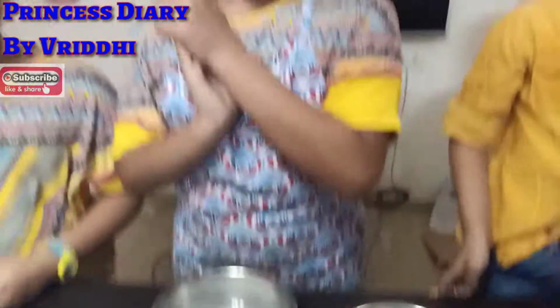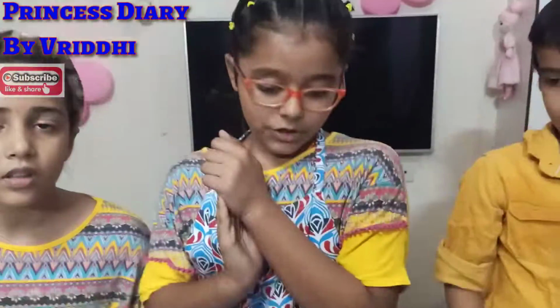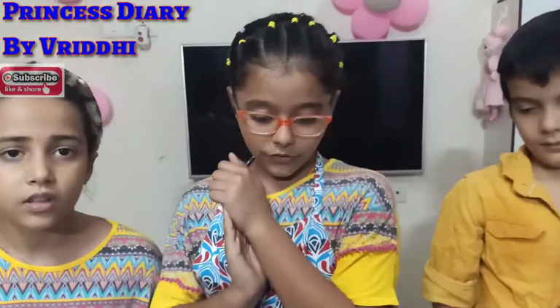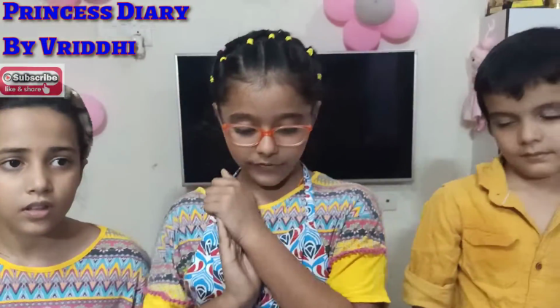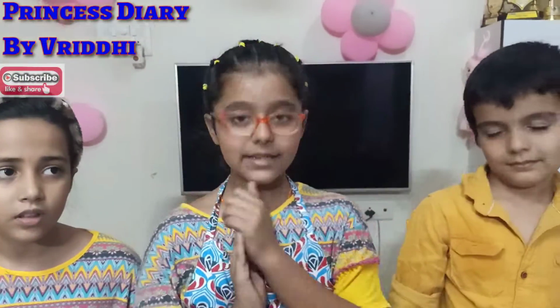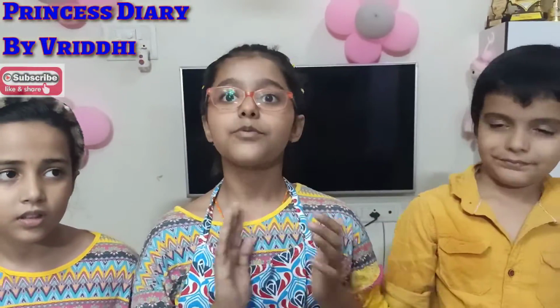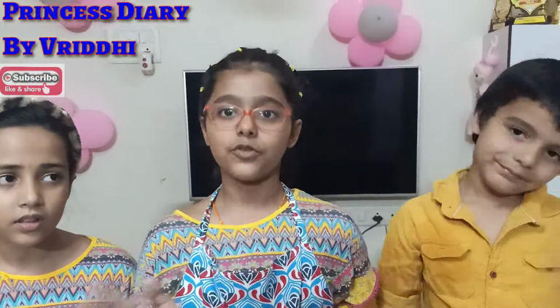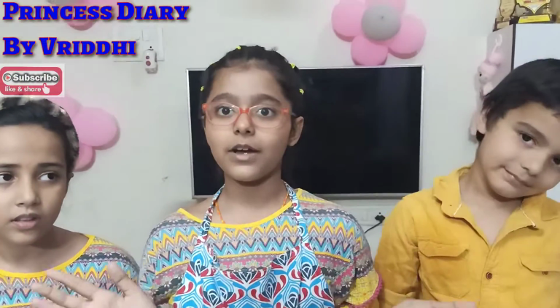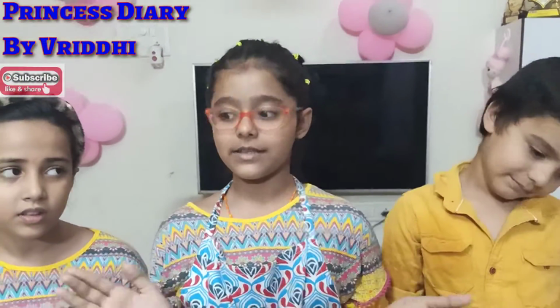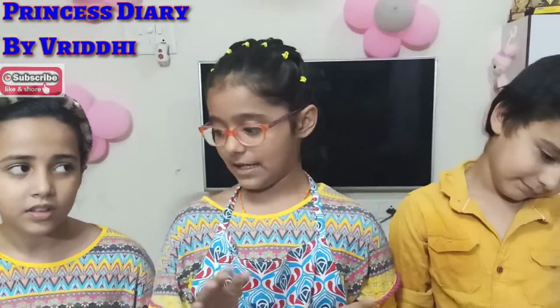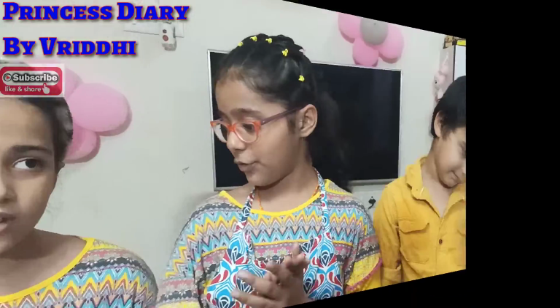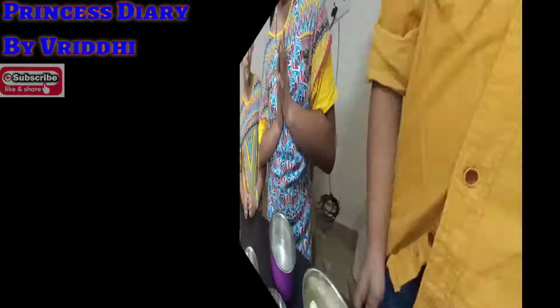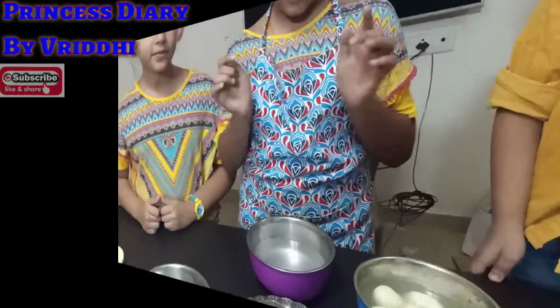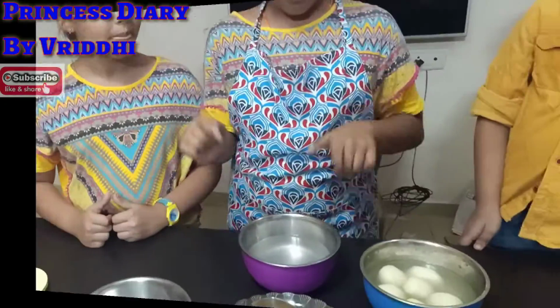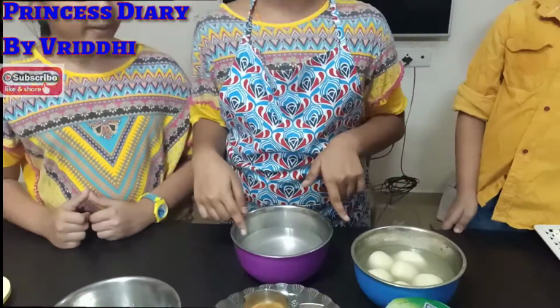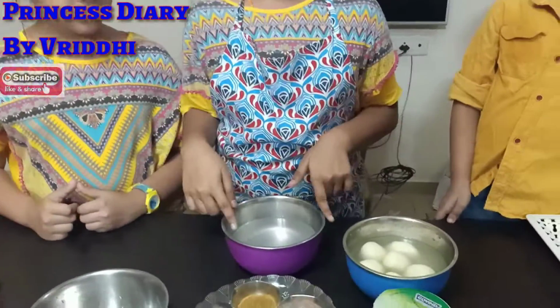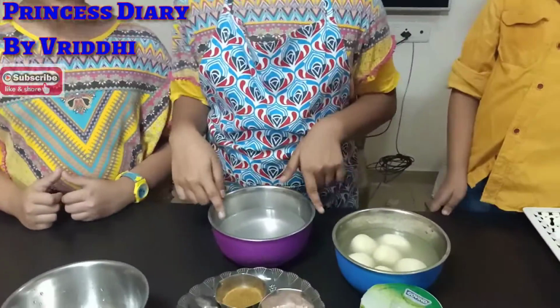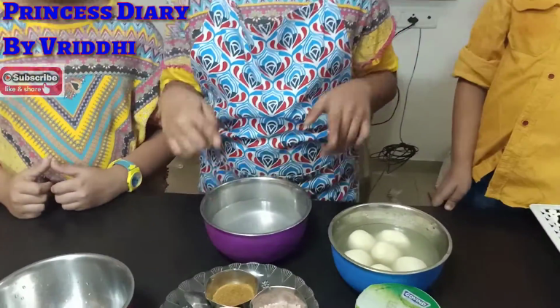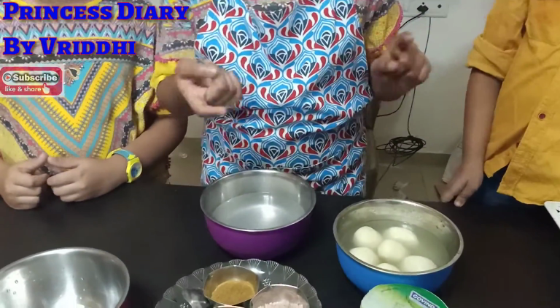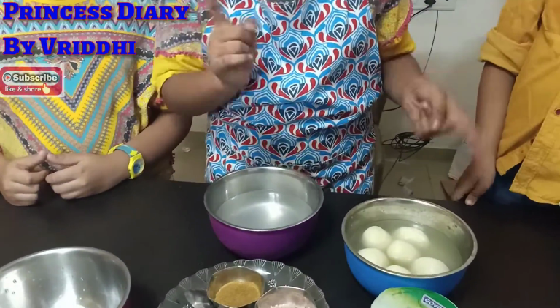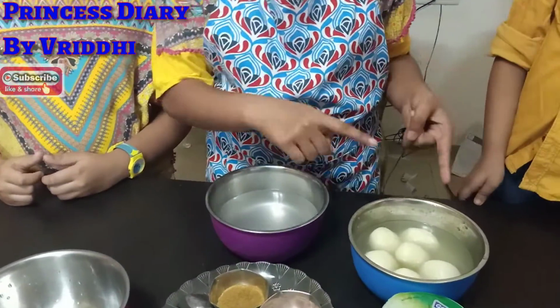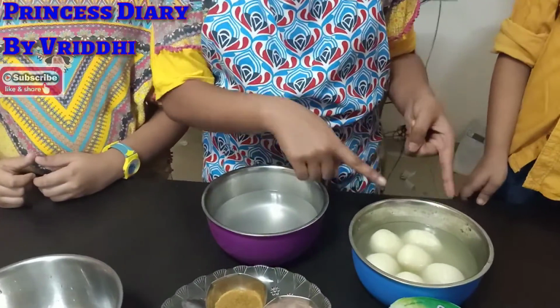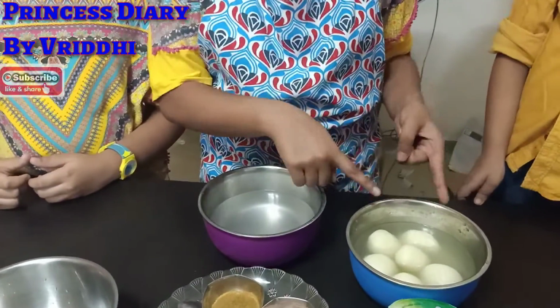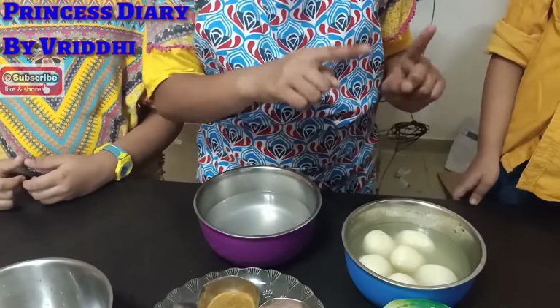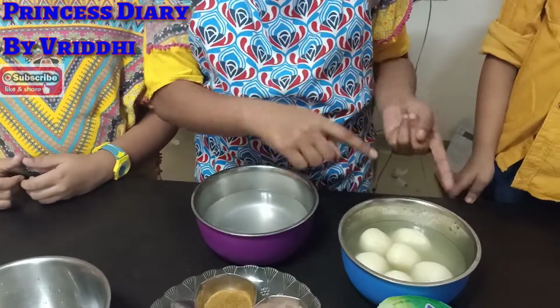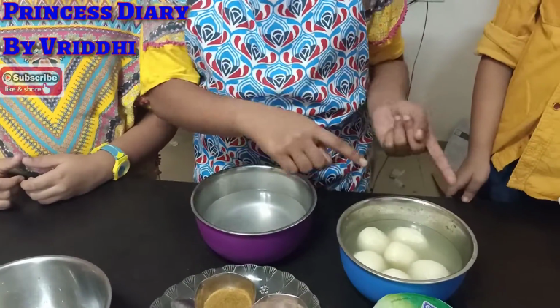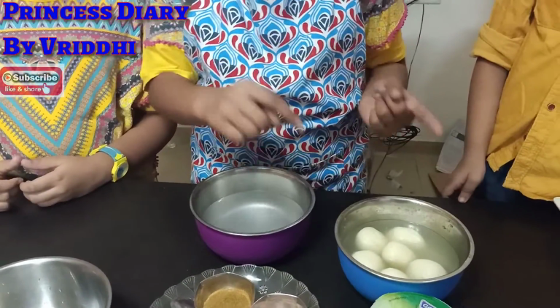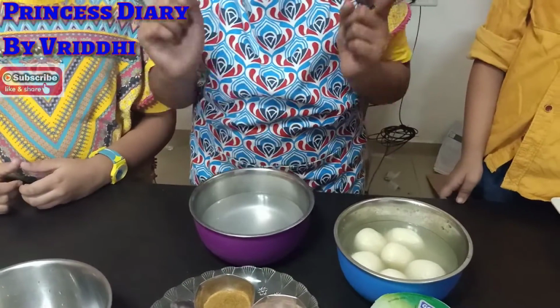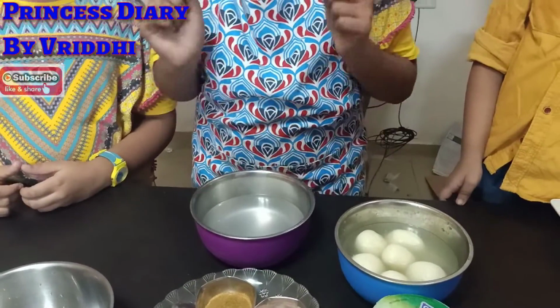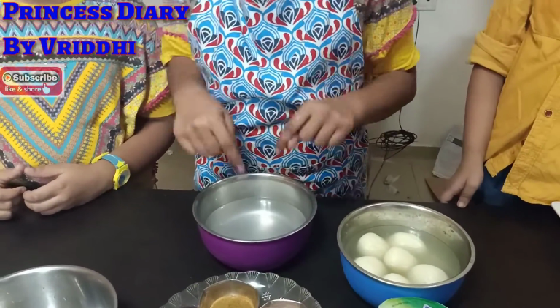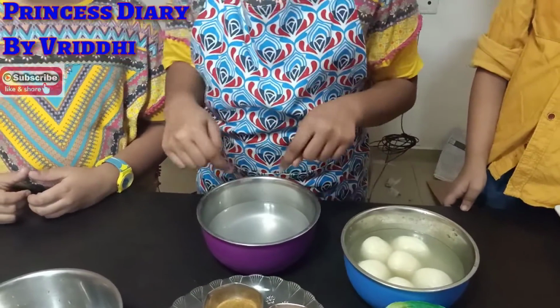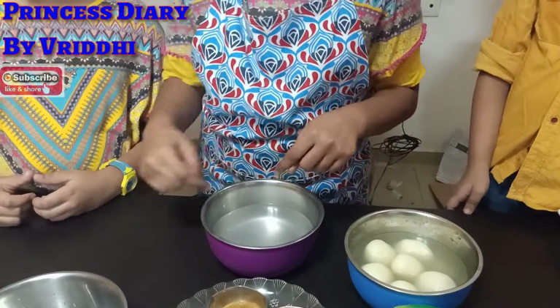So friends, now we will start. We have warm water and we will put all the Rasgulla in the warm water.